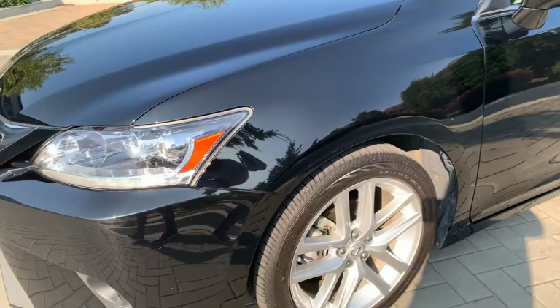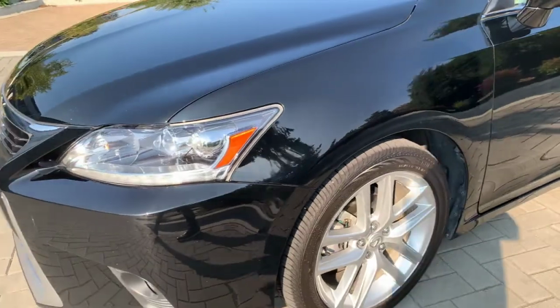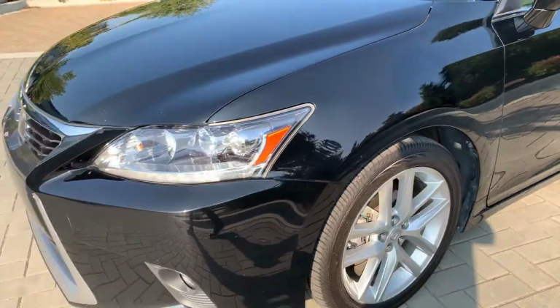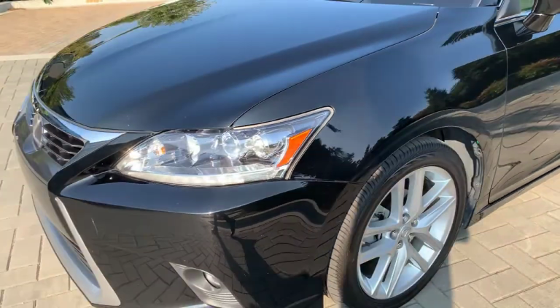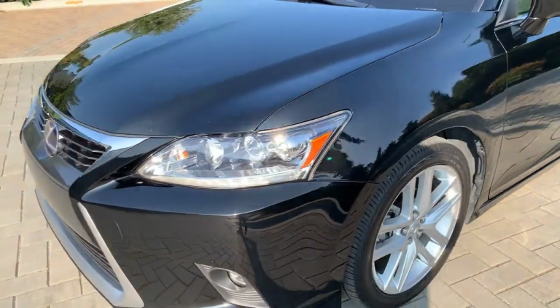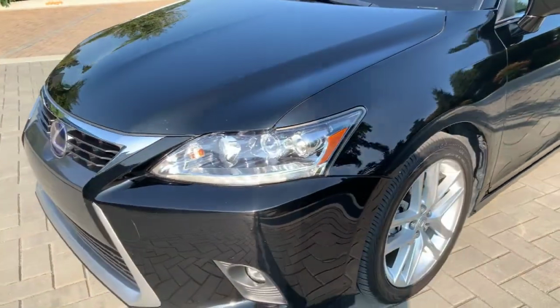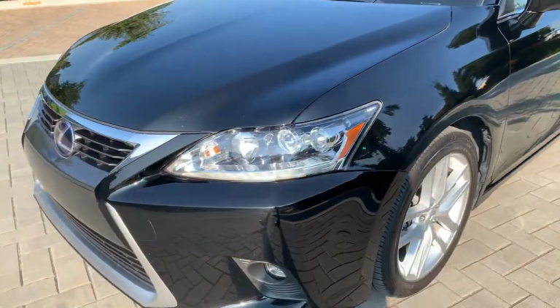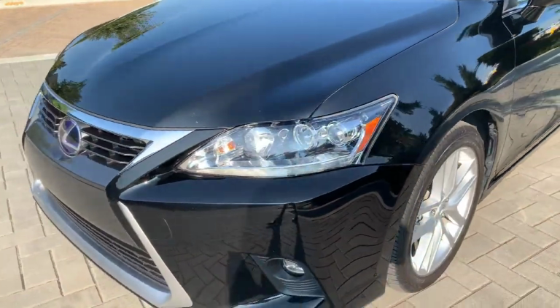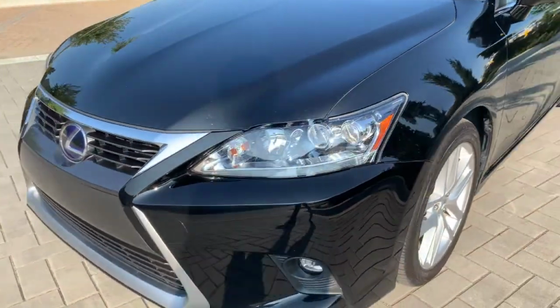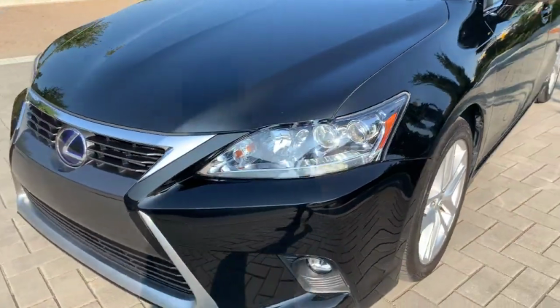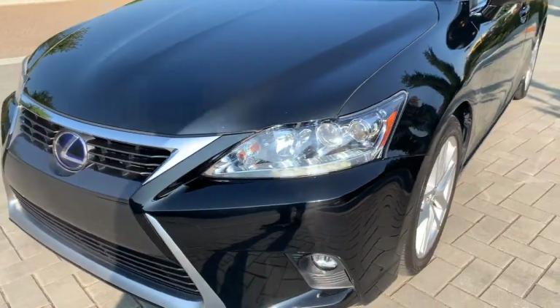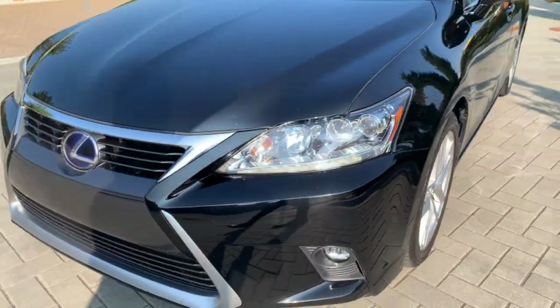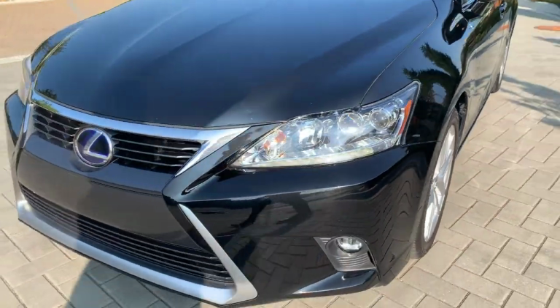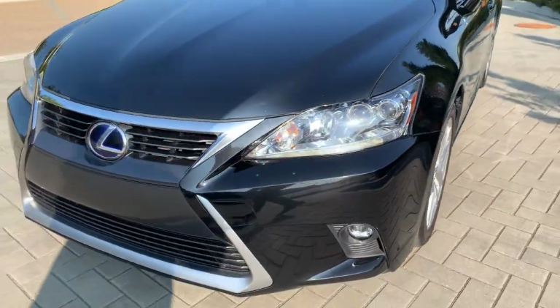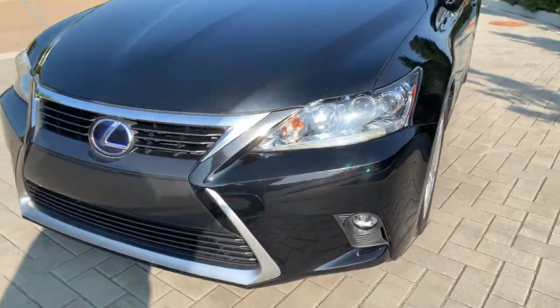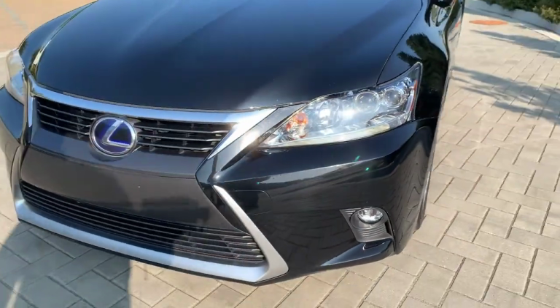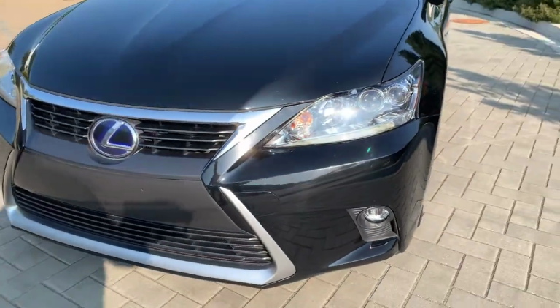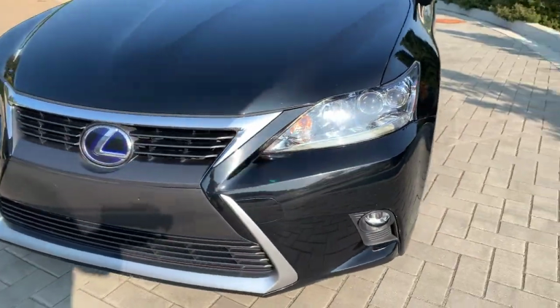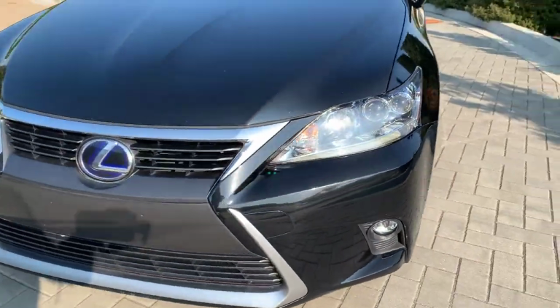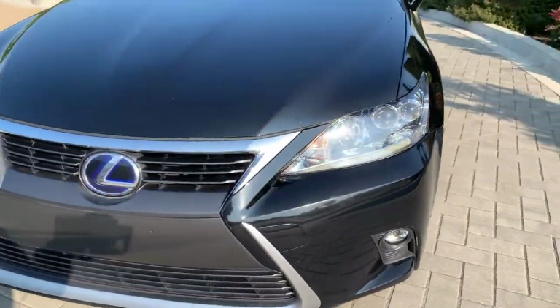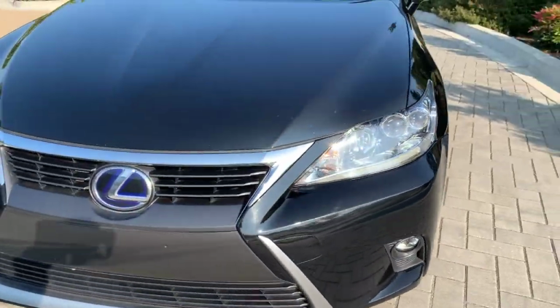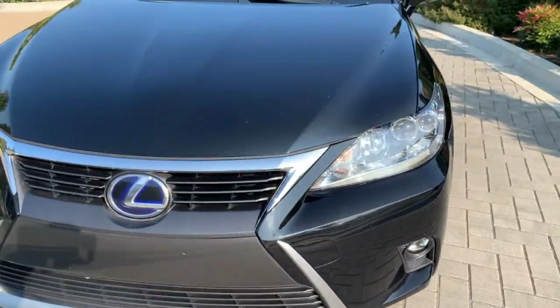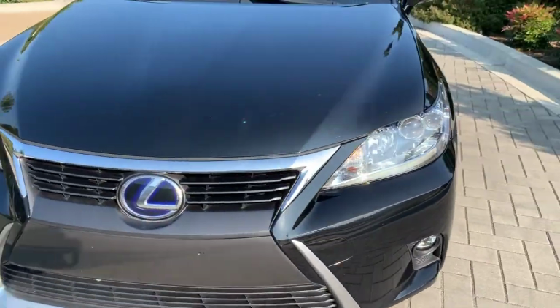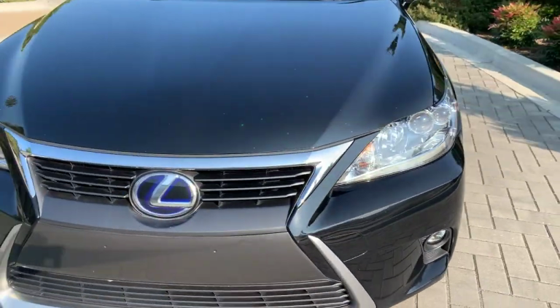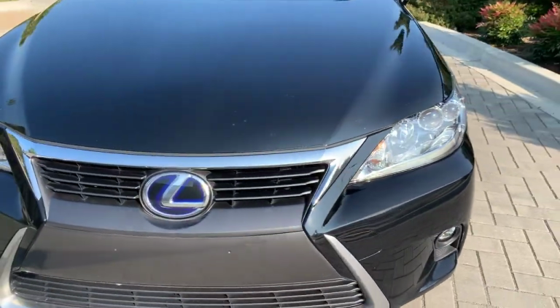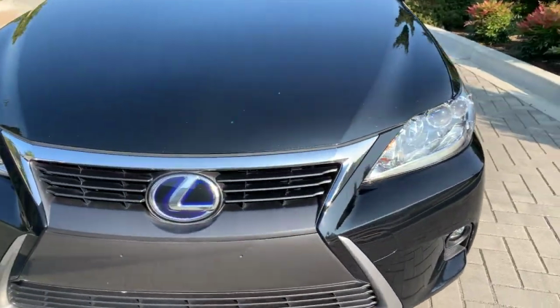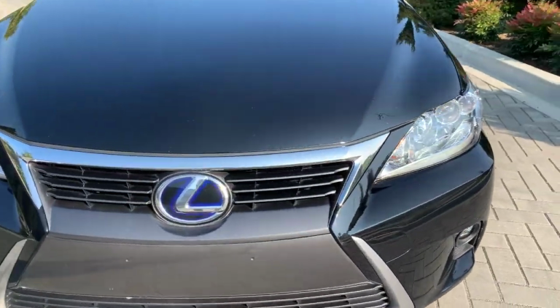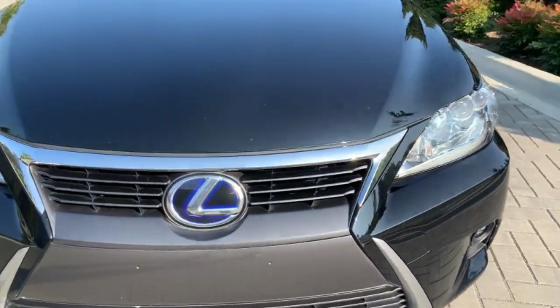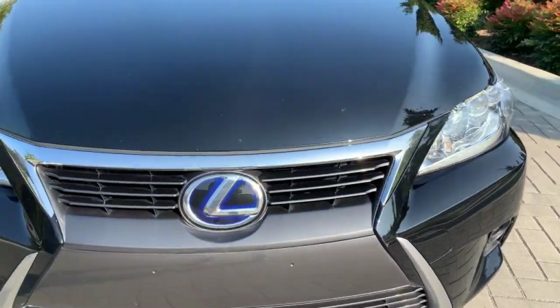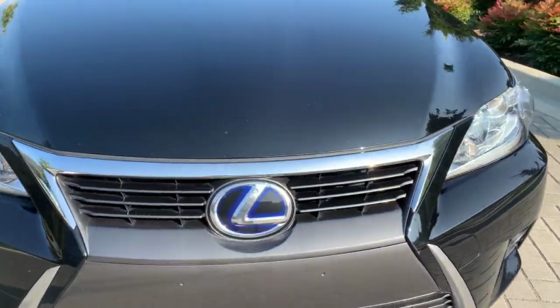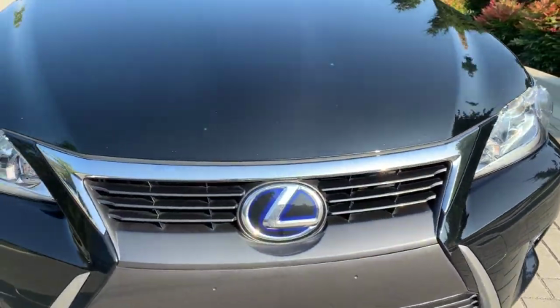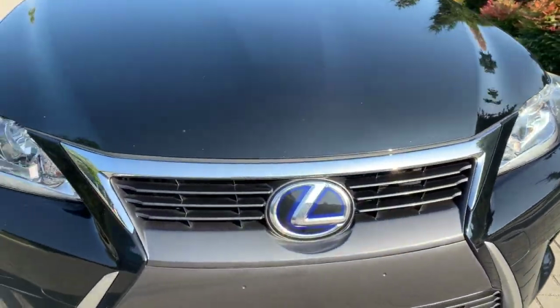Coming around the front of the car, there are a couple marks here and there, but overall a very clean example.